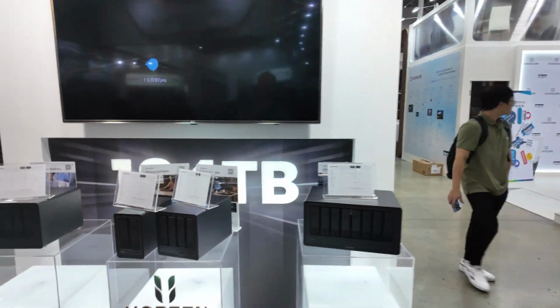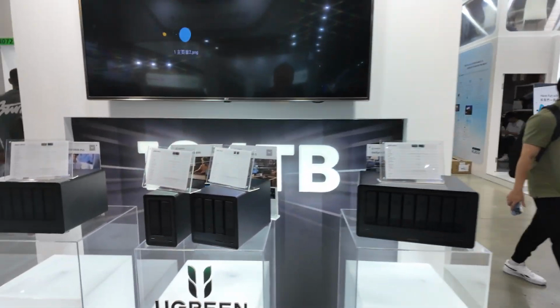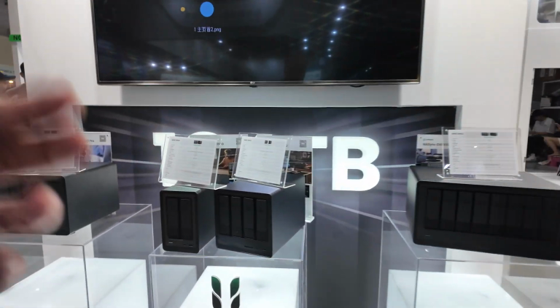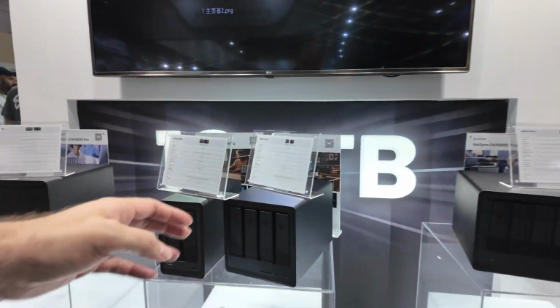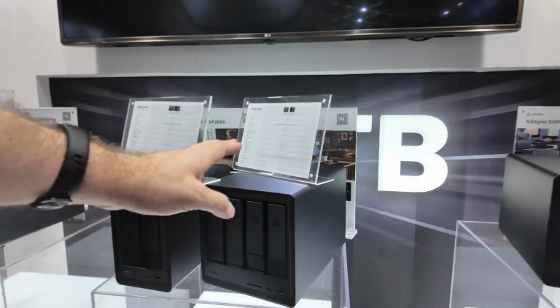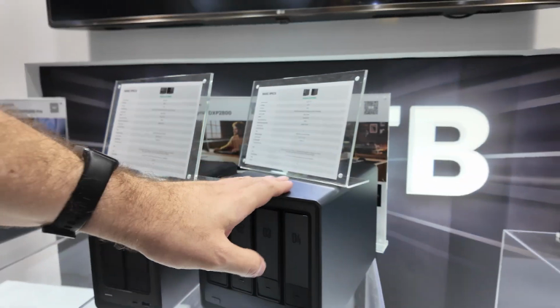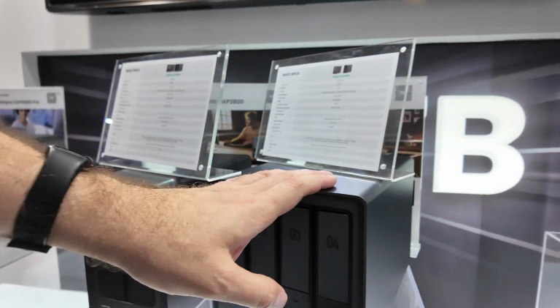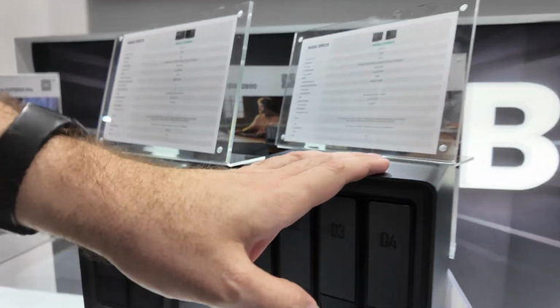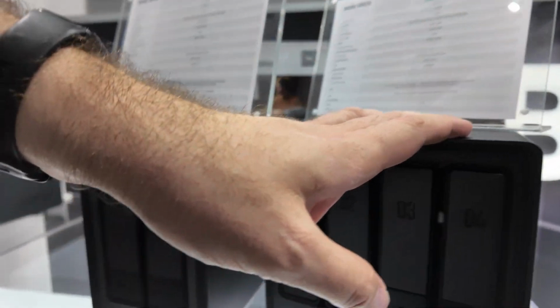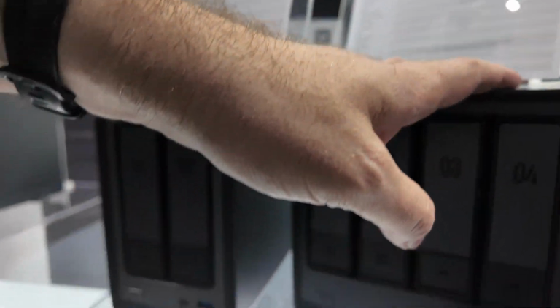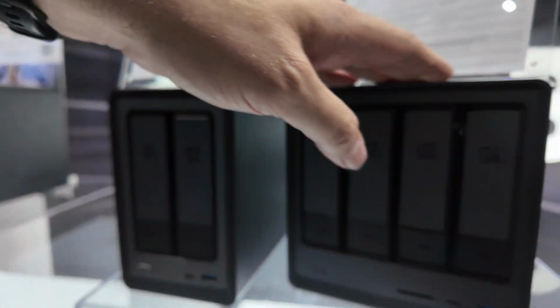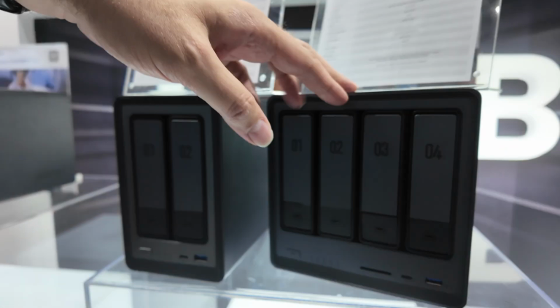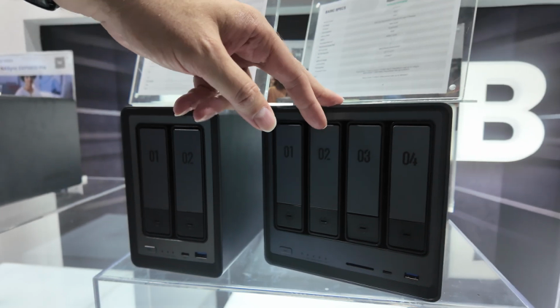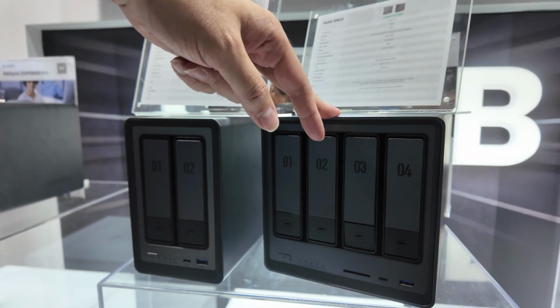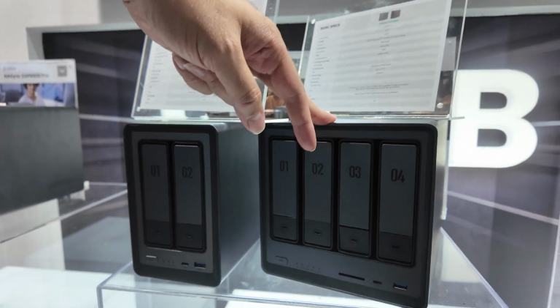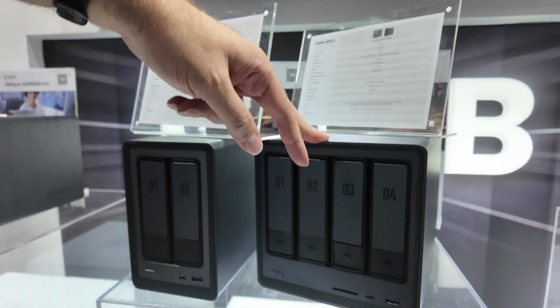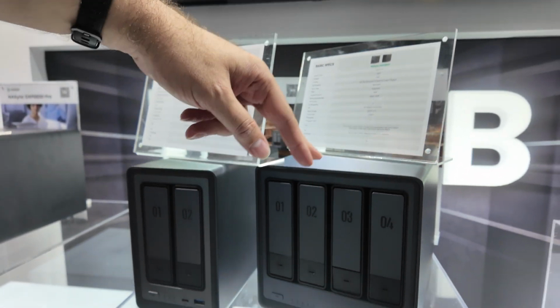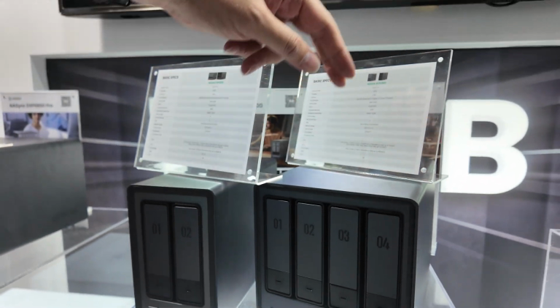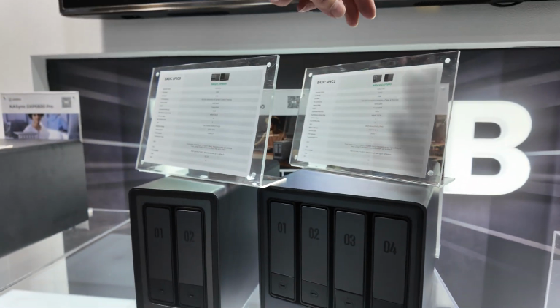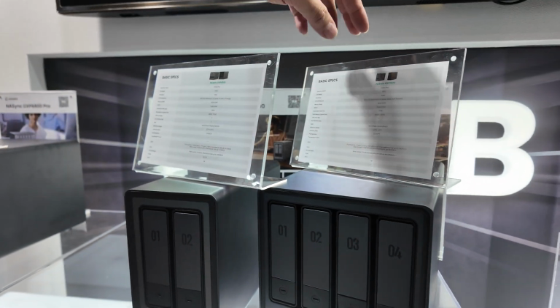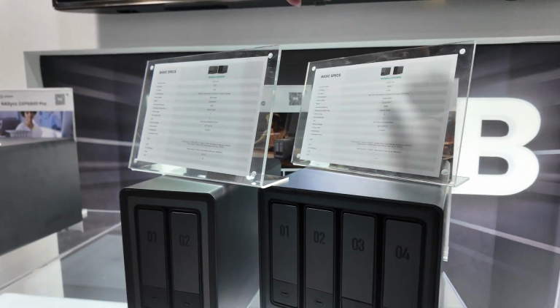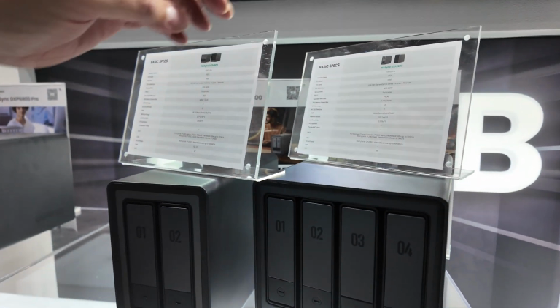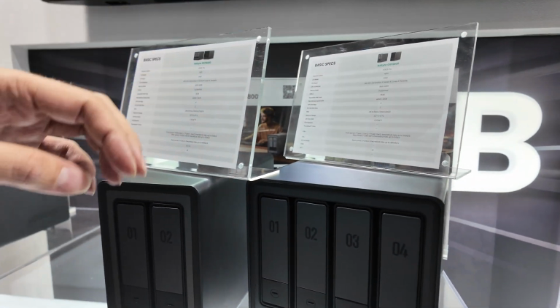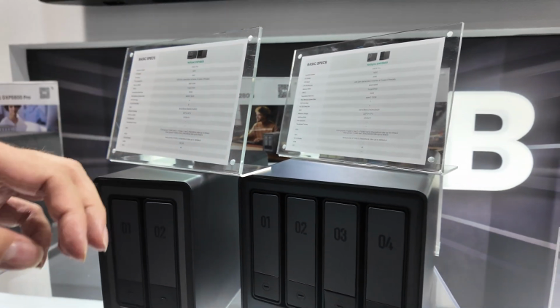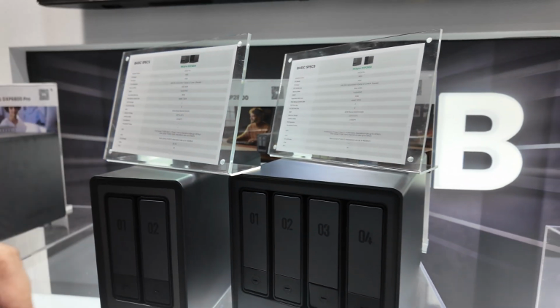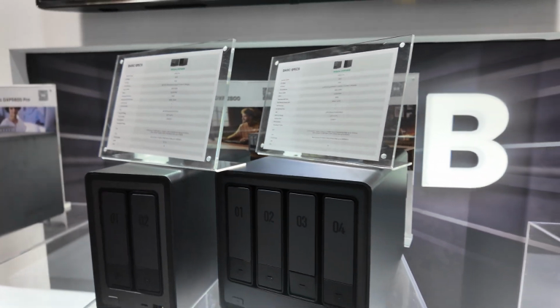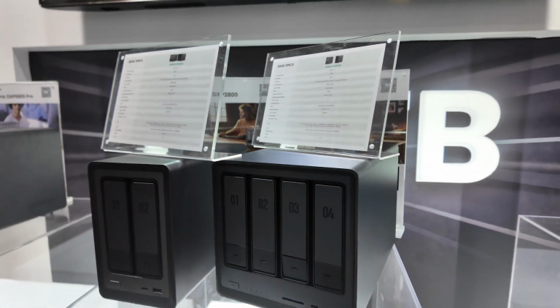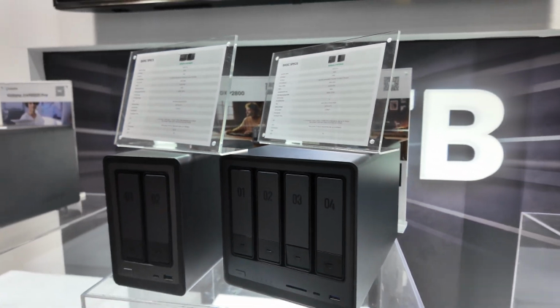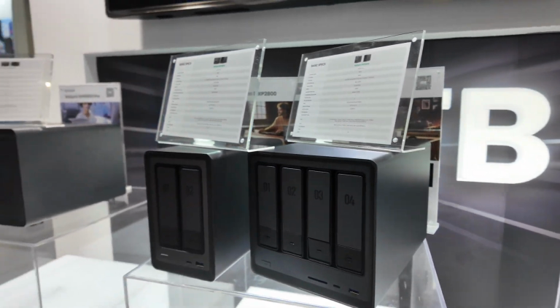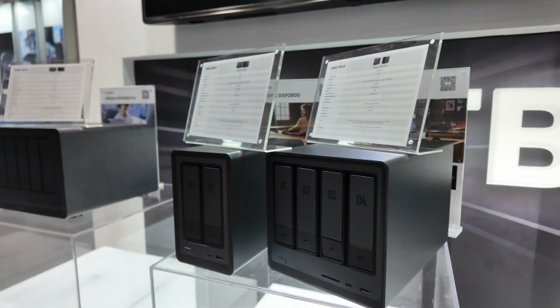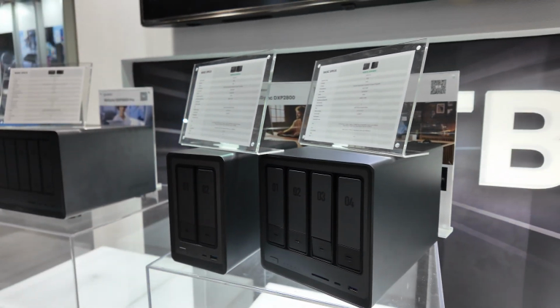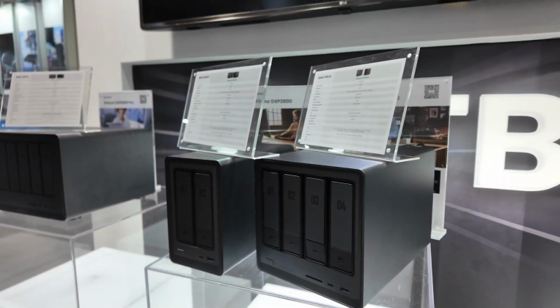And how about the 4-bay? For the 4-bay, it will be $600 for the retail price.